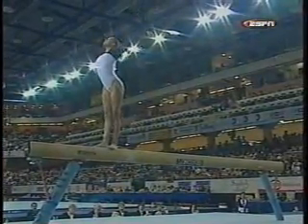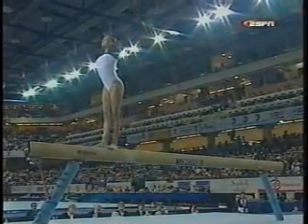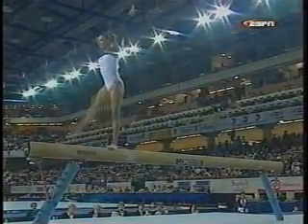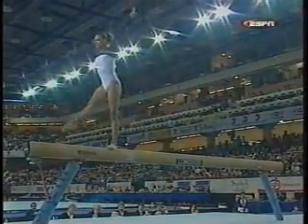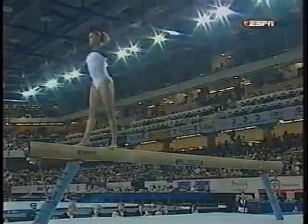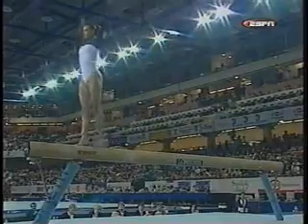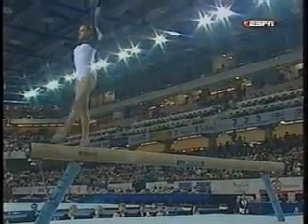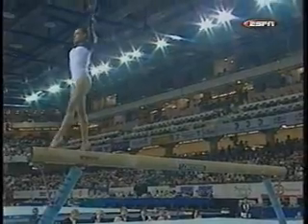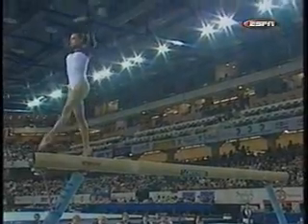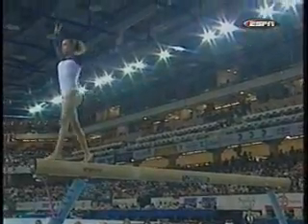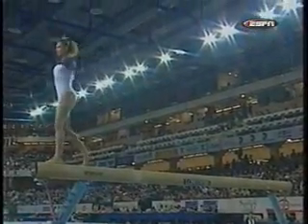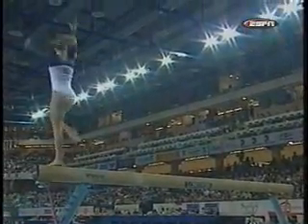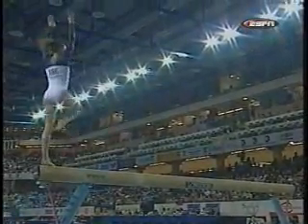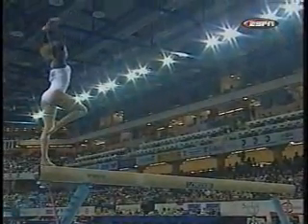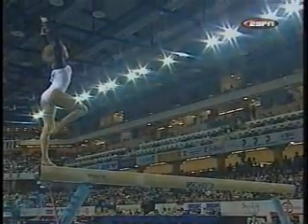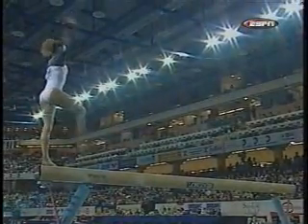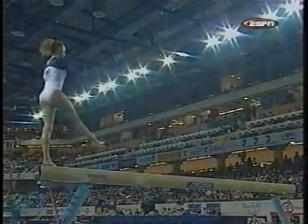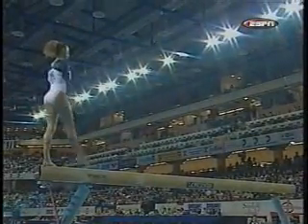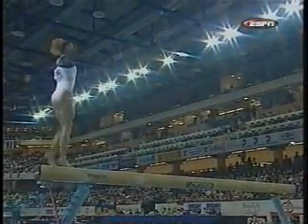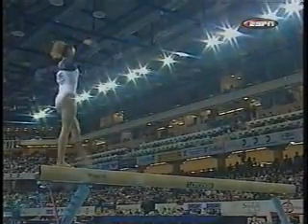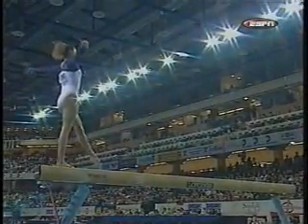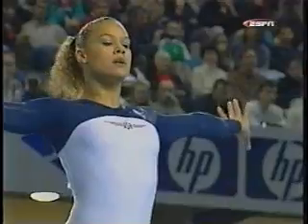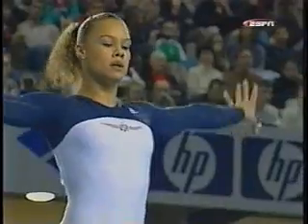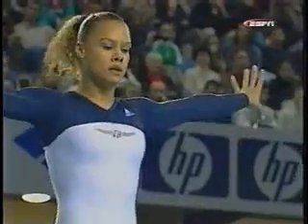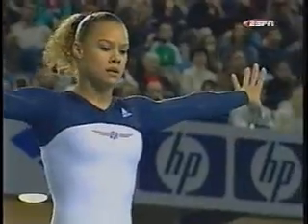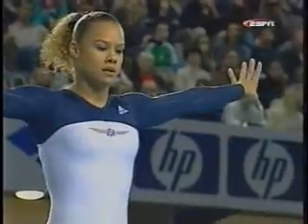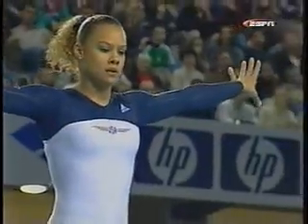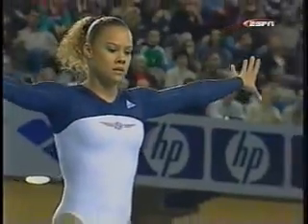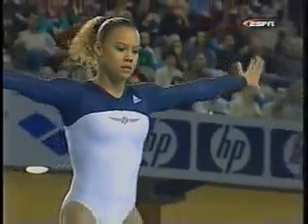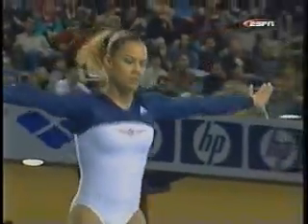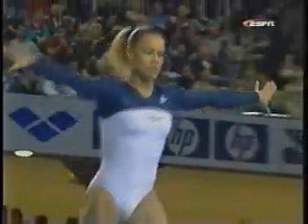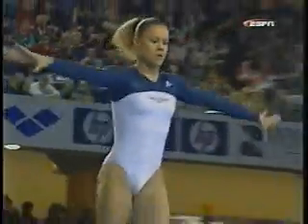Nice combination — front somersault to what they call a sheep jump. Those are connected.